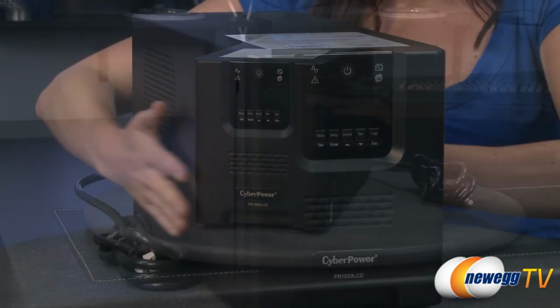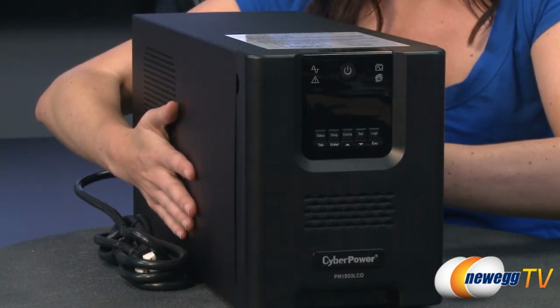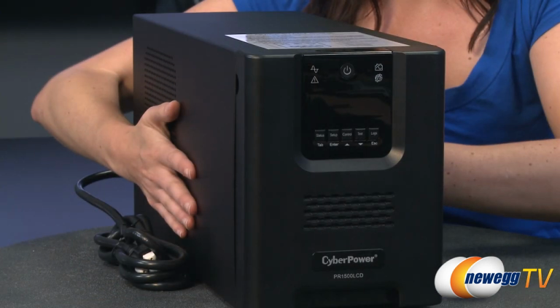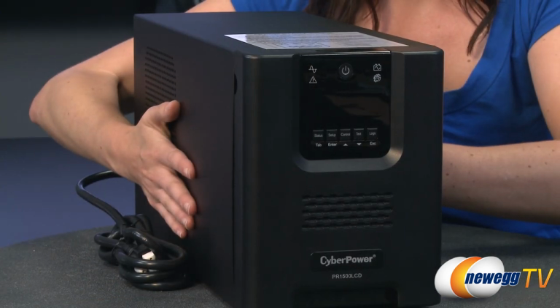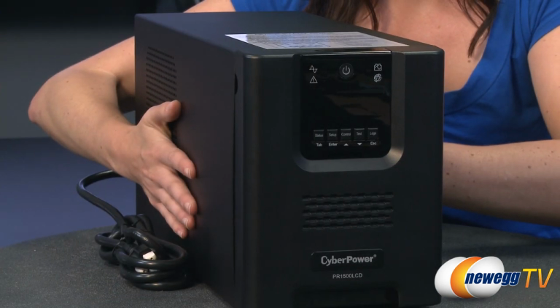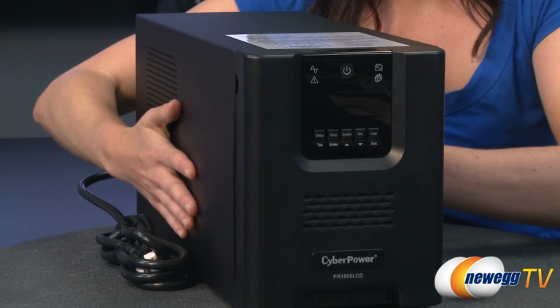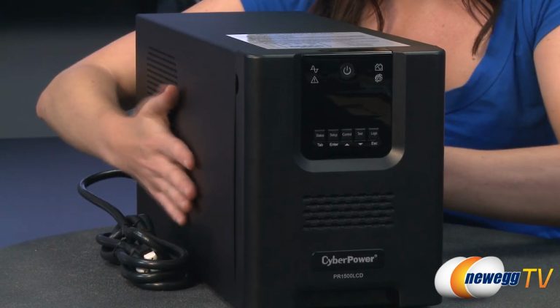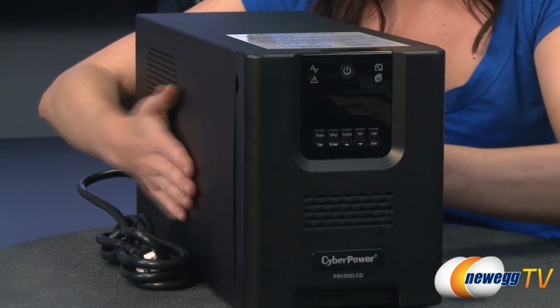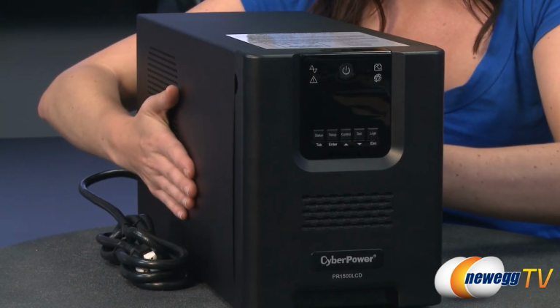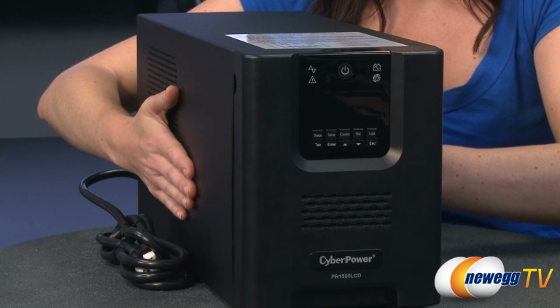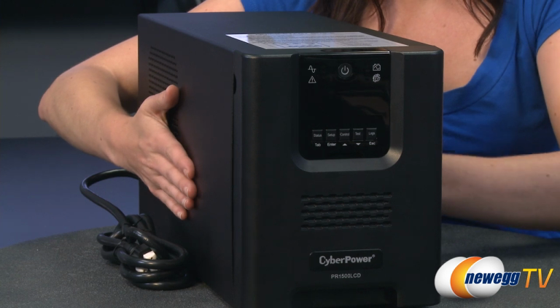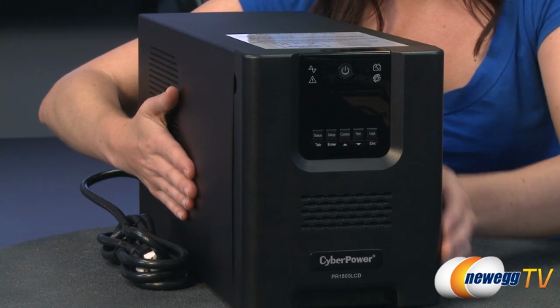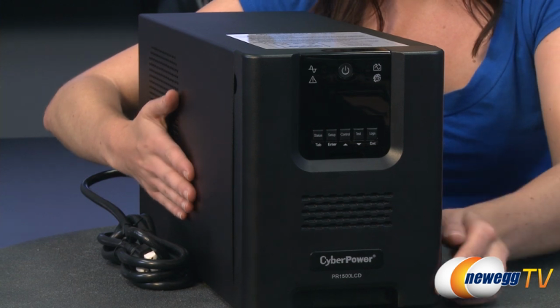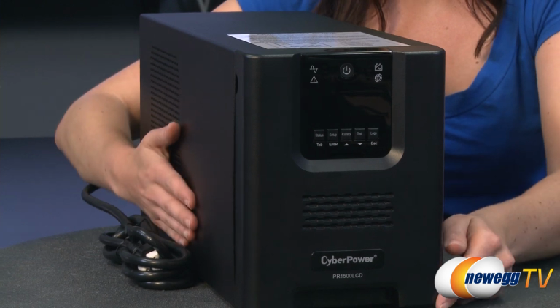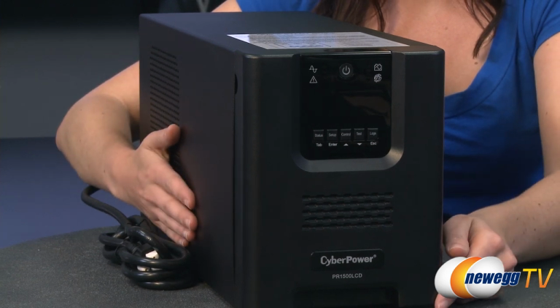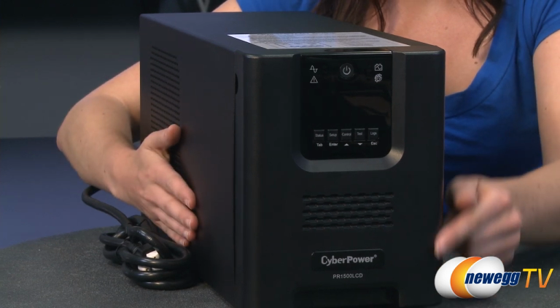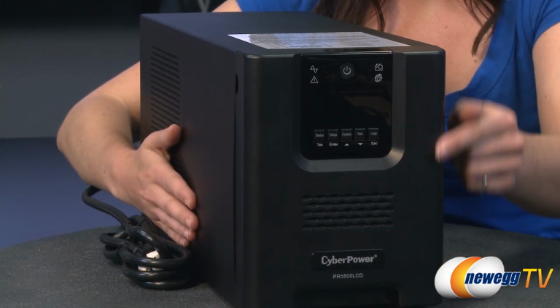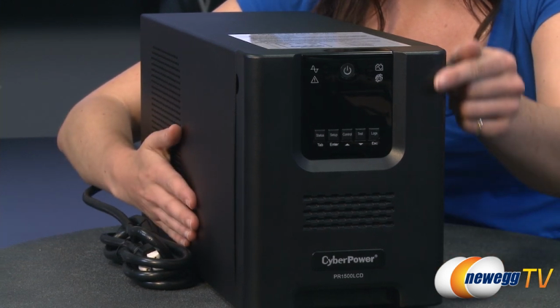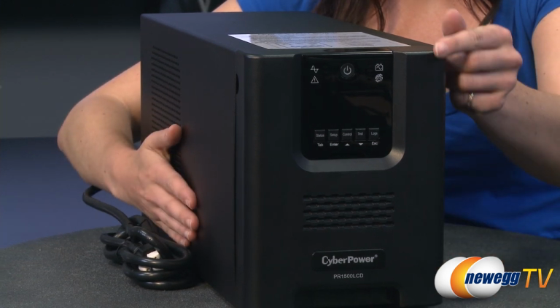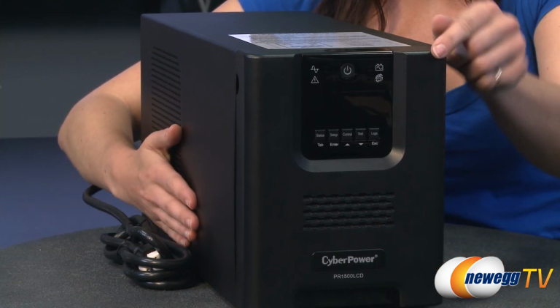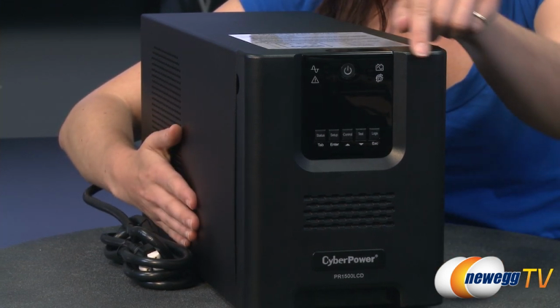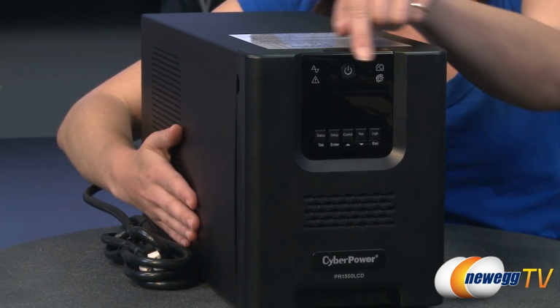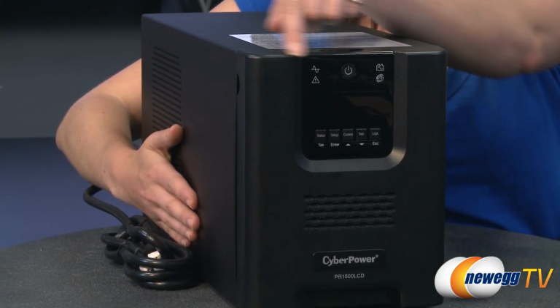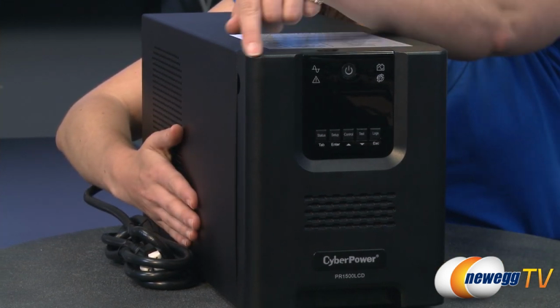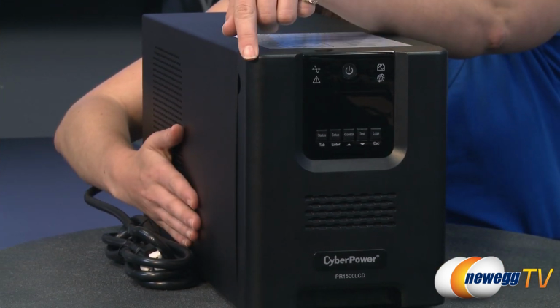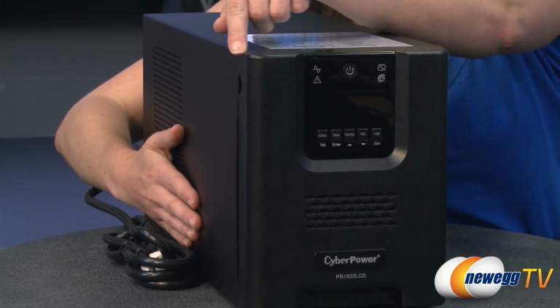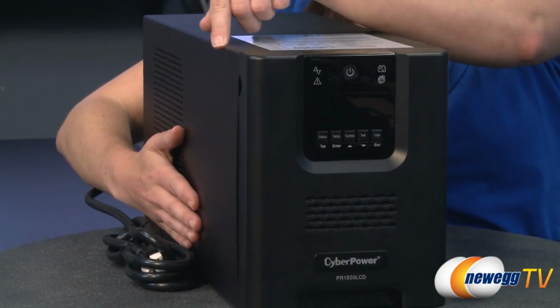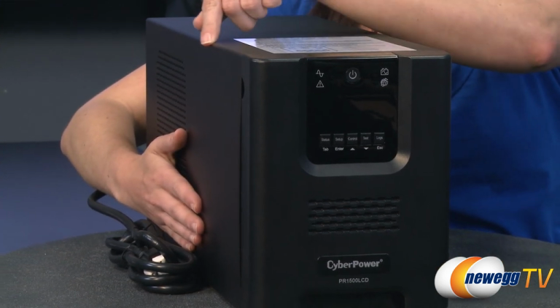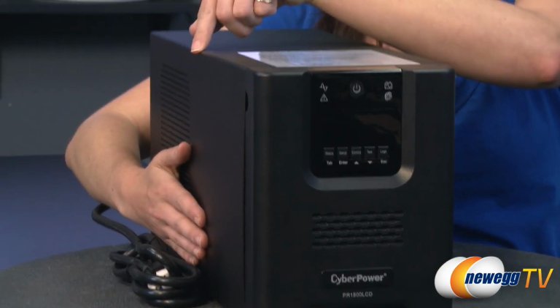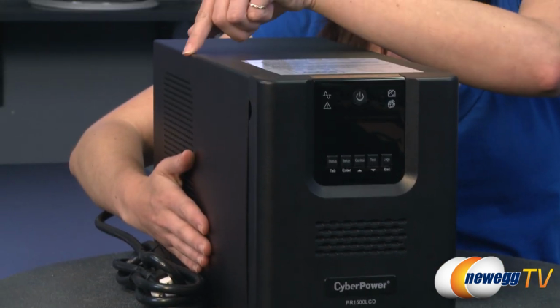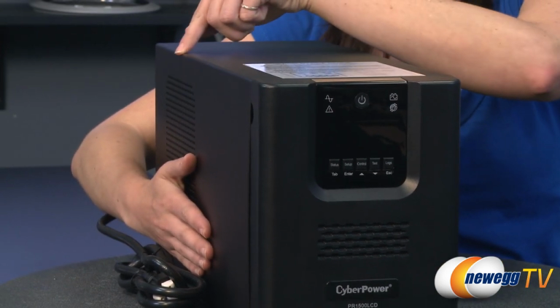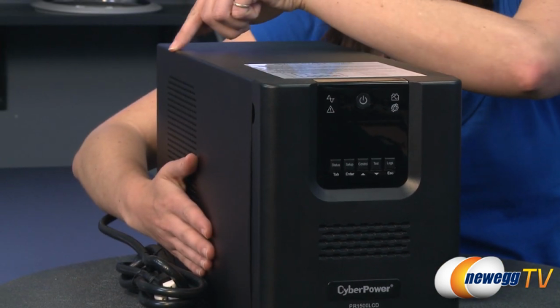Weighing 54 pounds, it is 8 and 3 quarter inches tall, 6 and a half inches wide, and 17 inches deep.